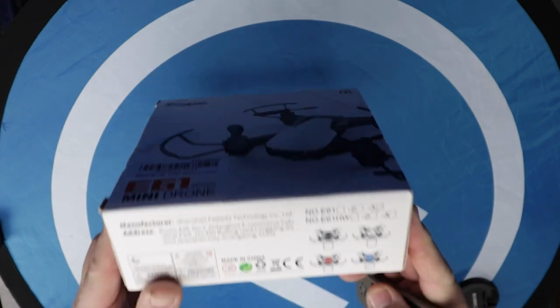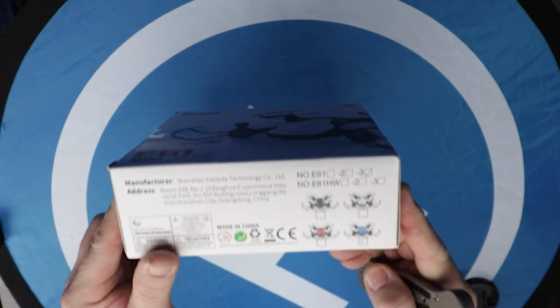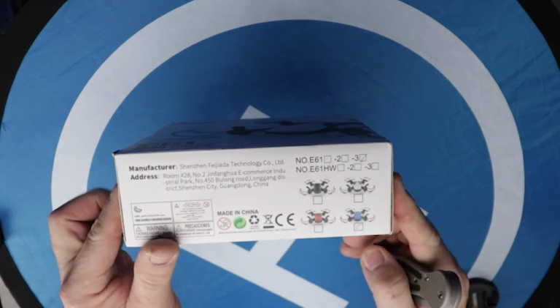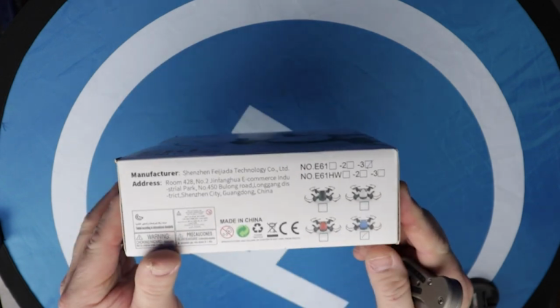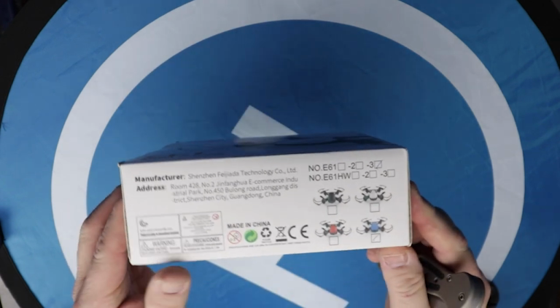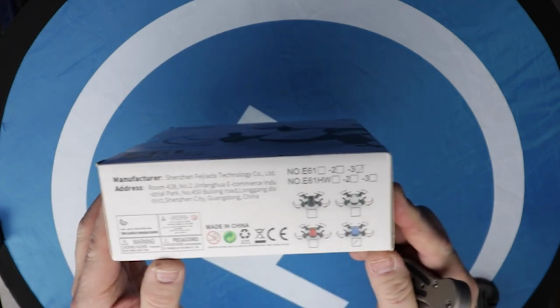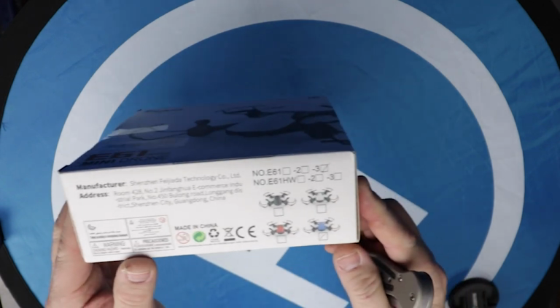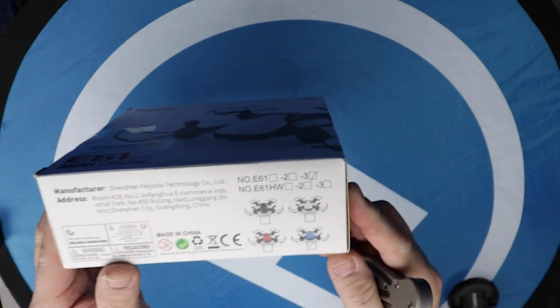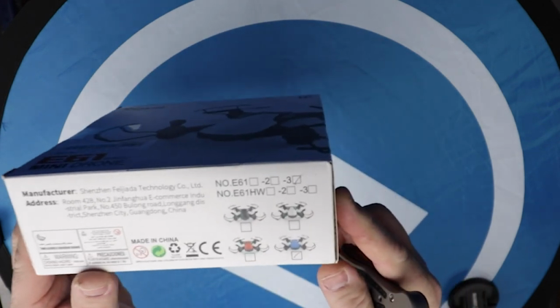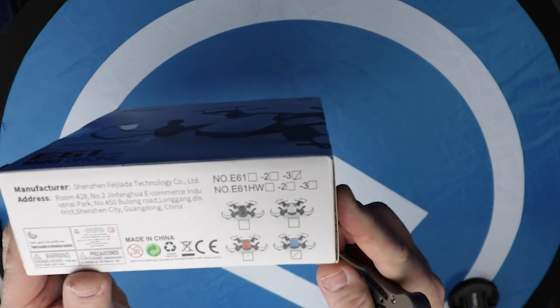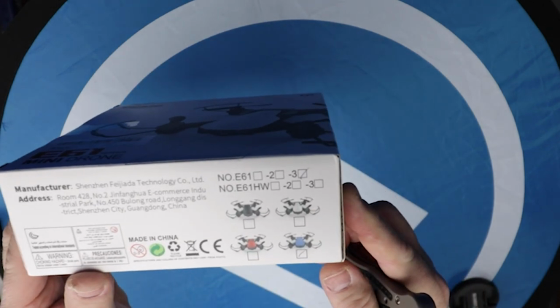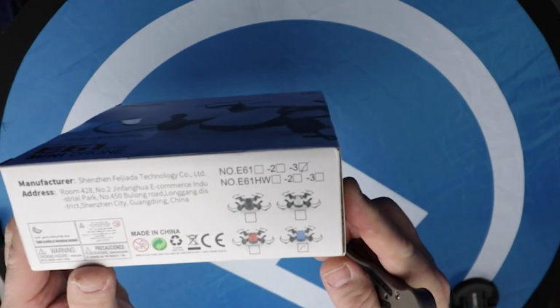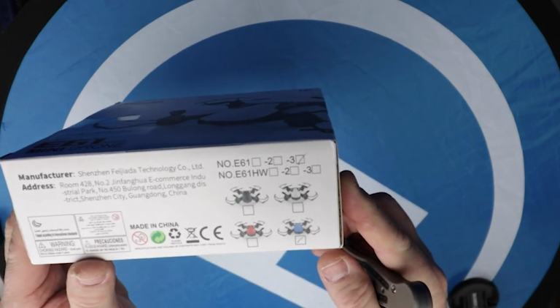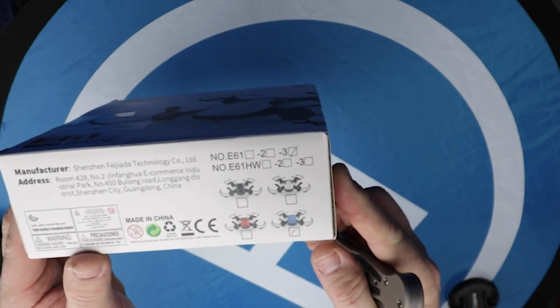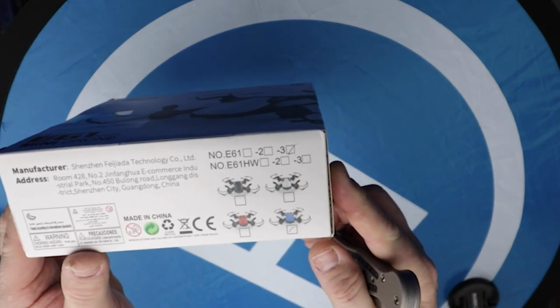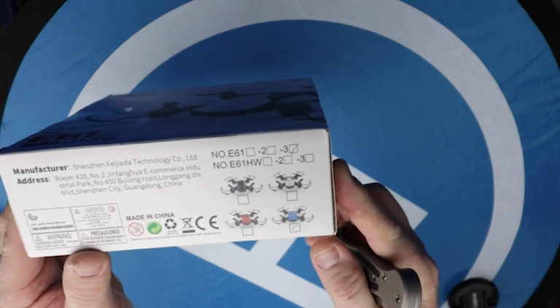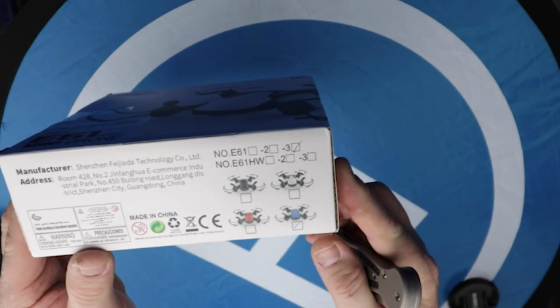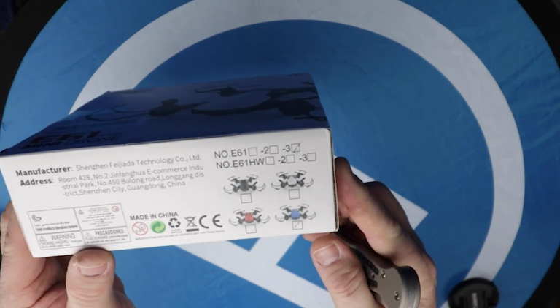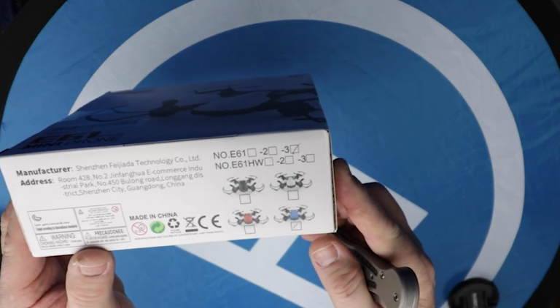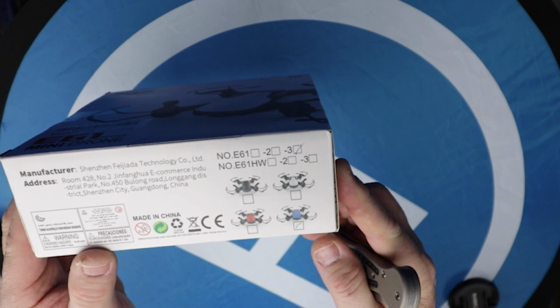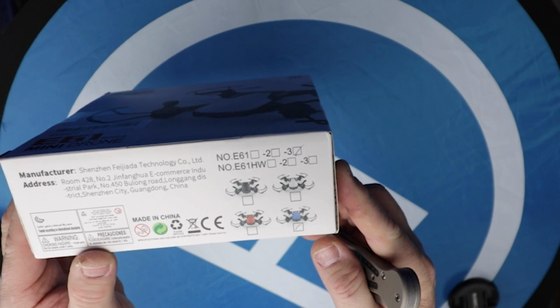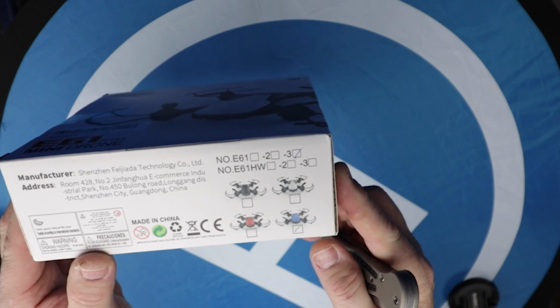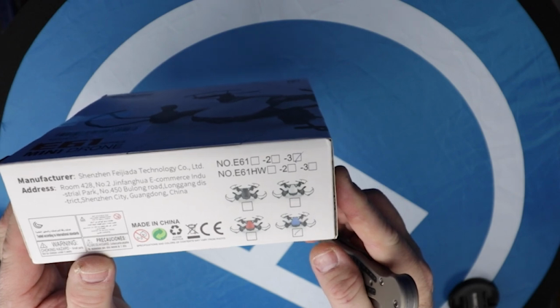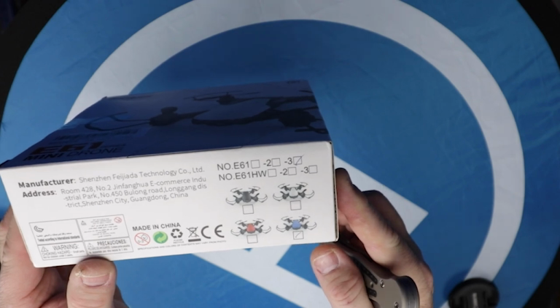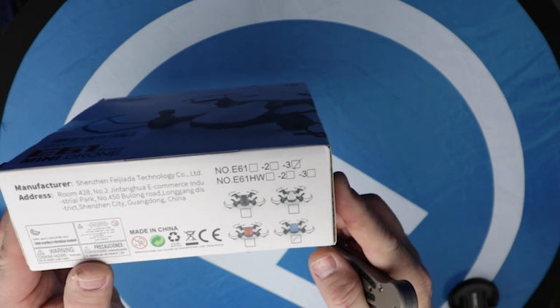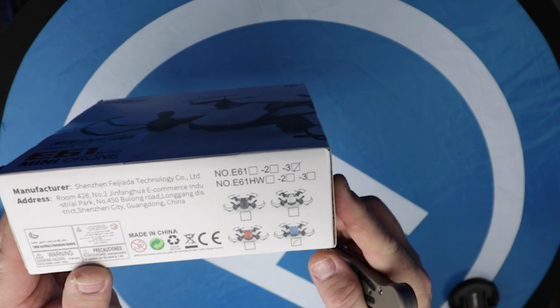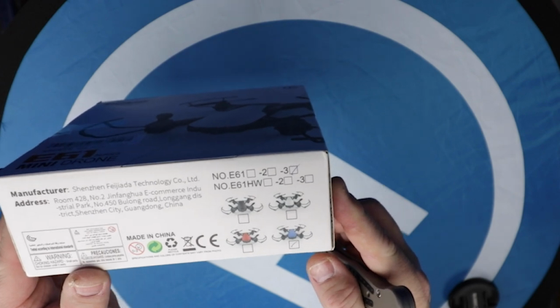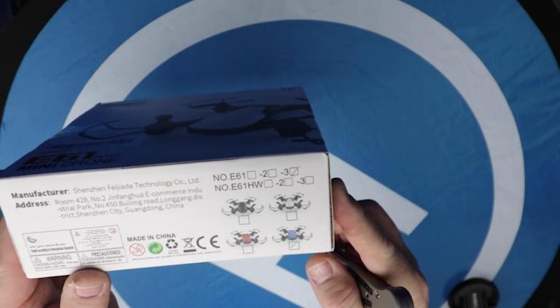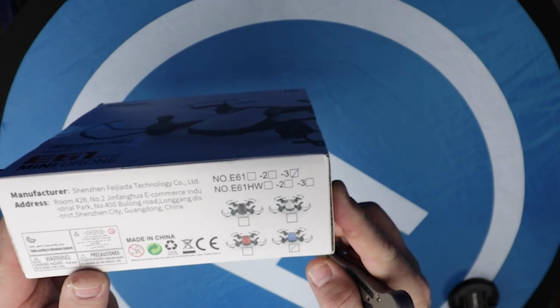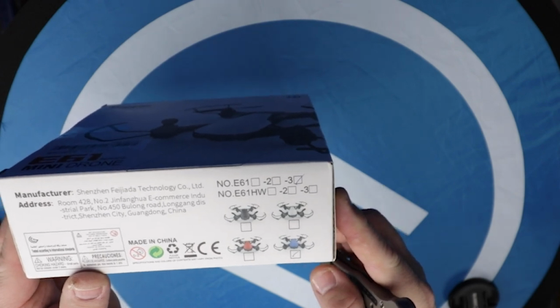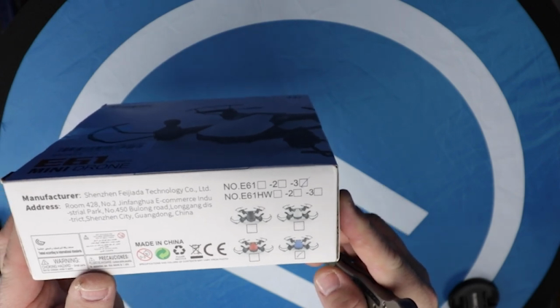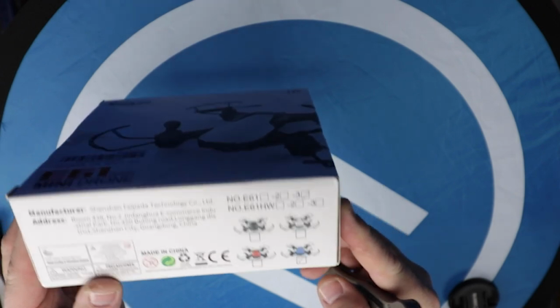There are several different versions. You can see there, you can get black, white, red, and blue. I chose the blue. Maybe that would be appropriate.